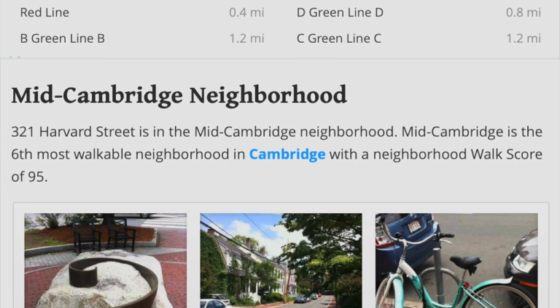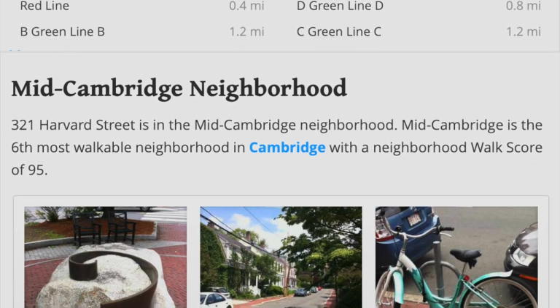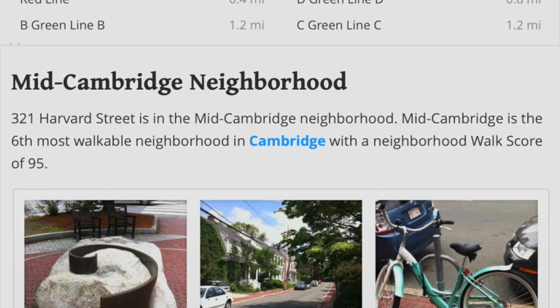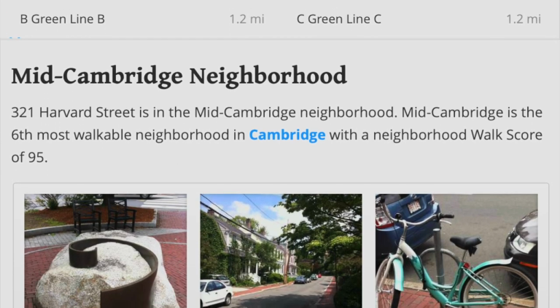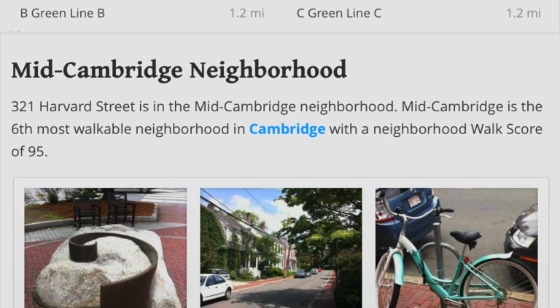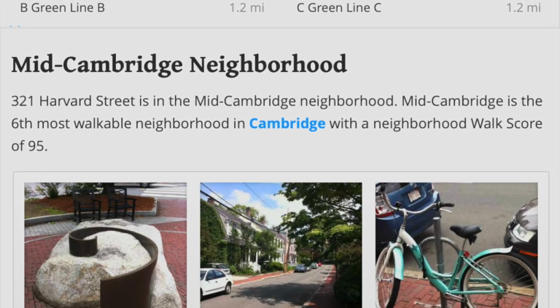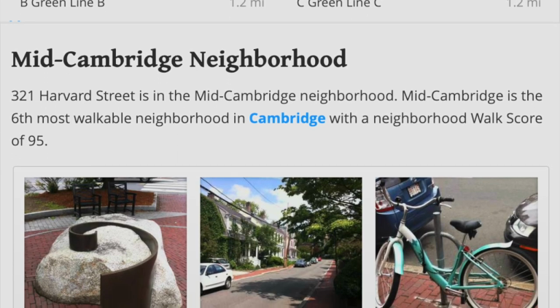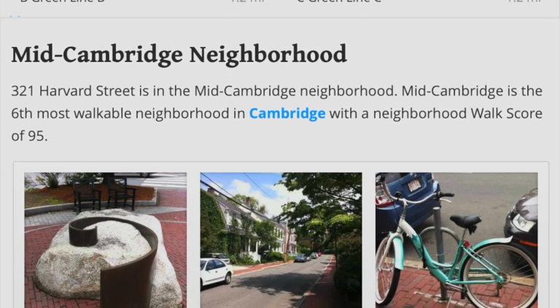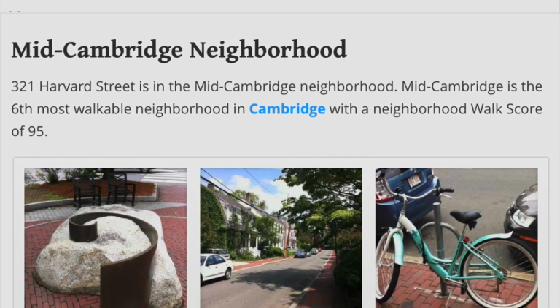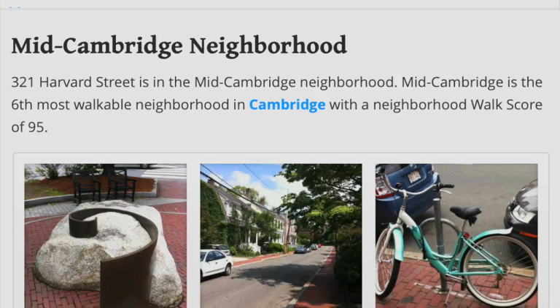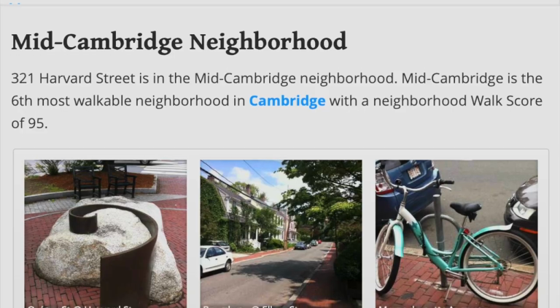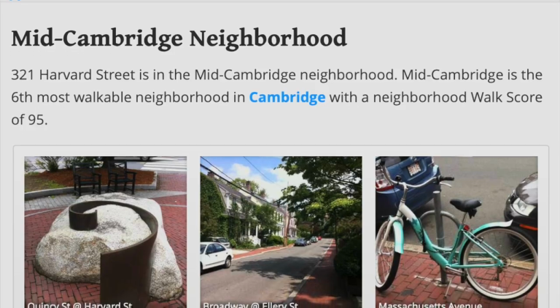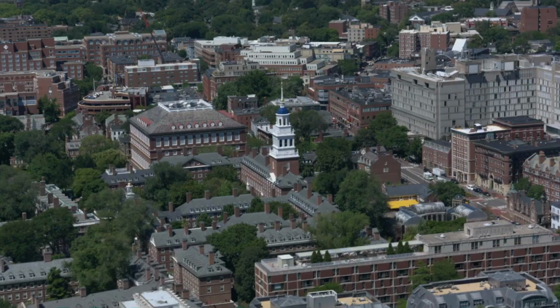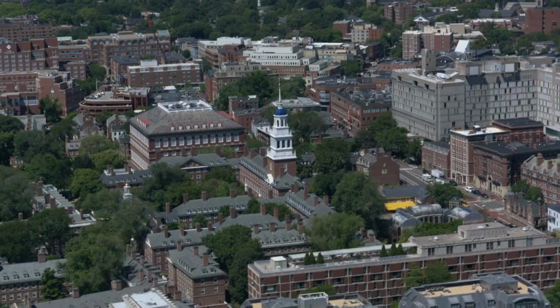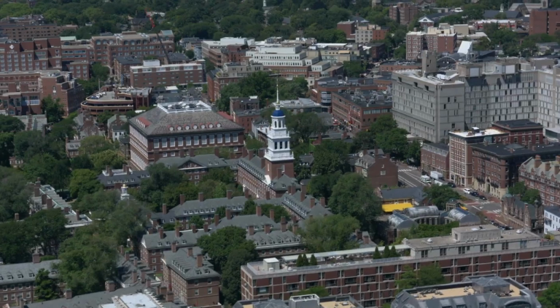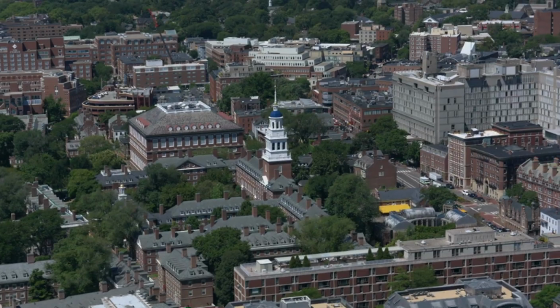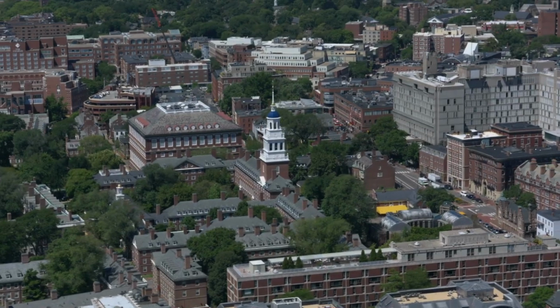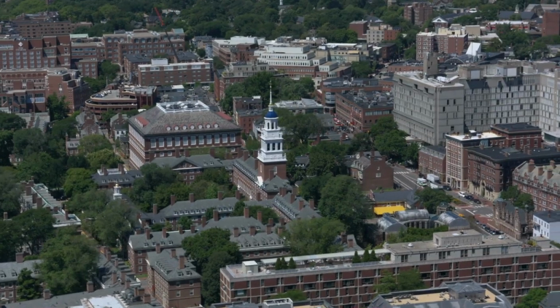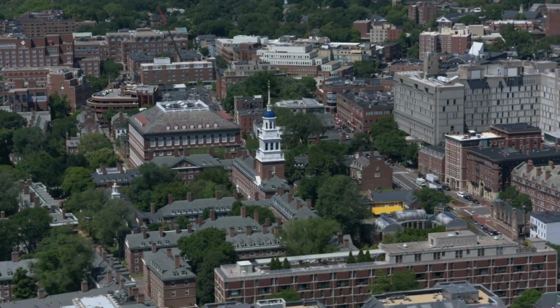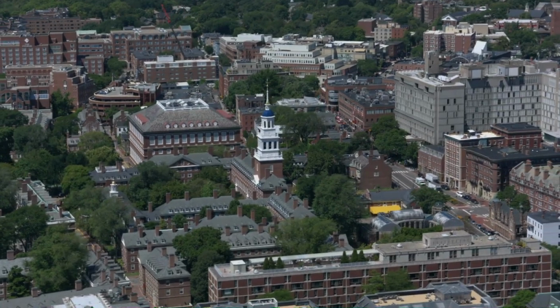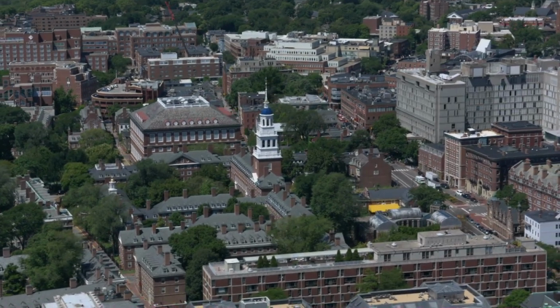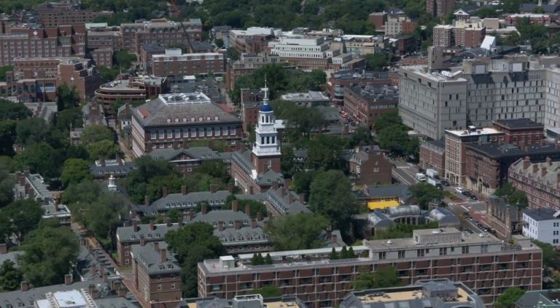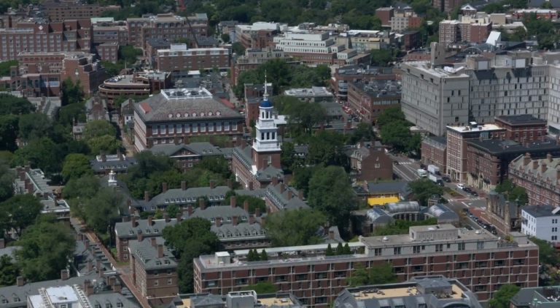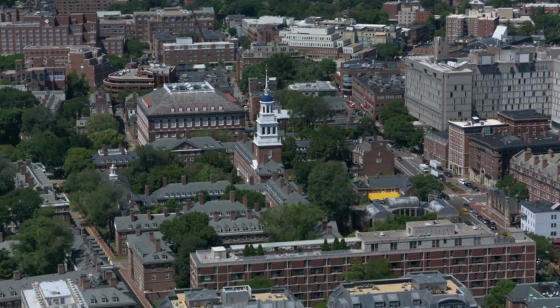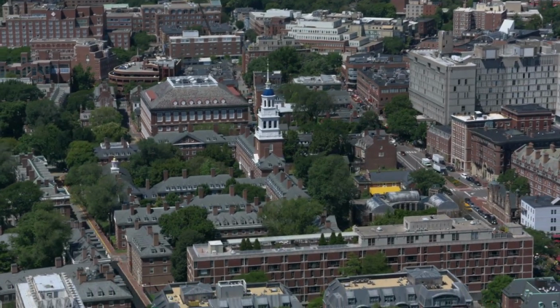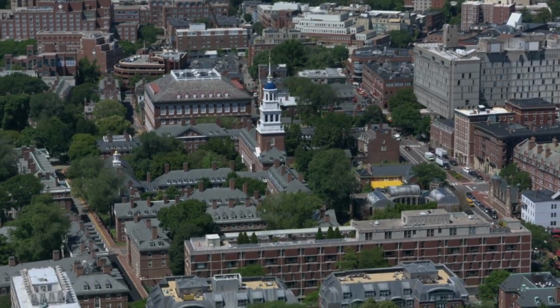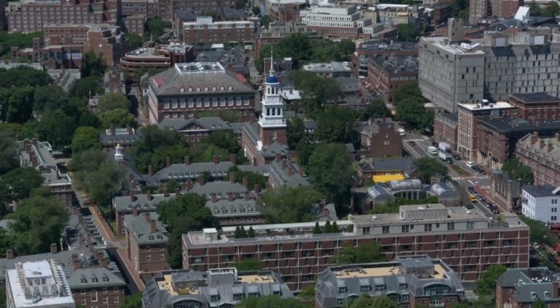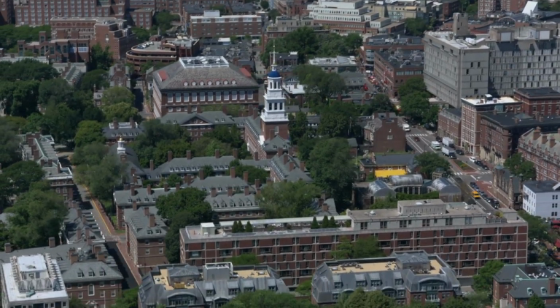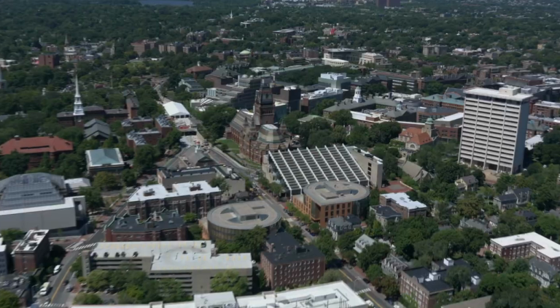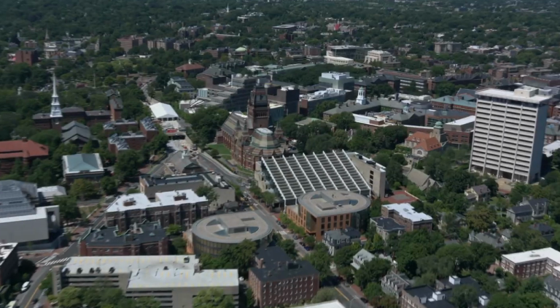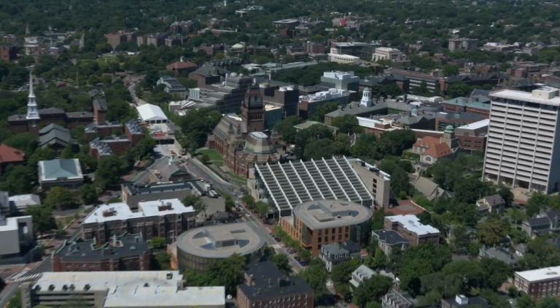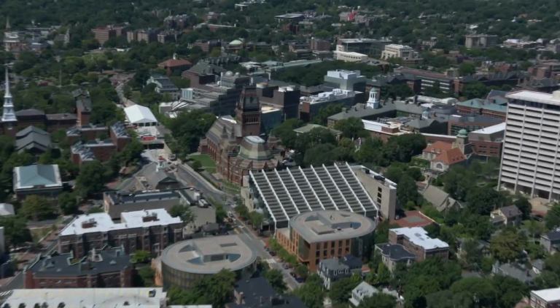Welcome to 321 Harvard Street, Unit 101 in red-hot Cambridge, Massachusetts.